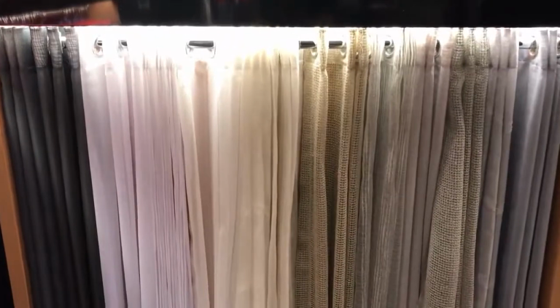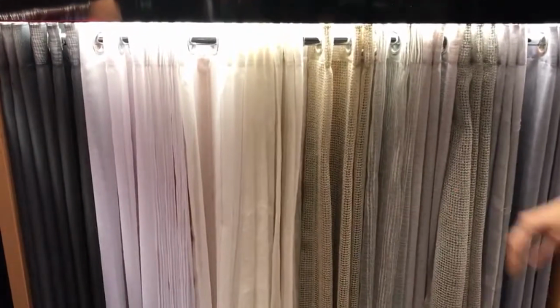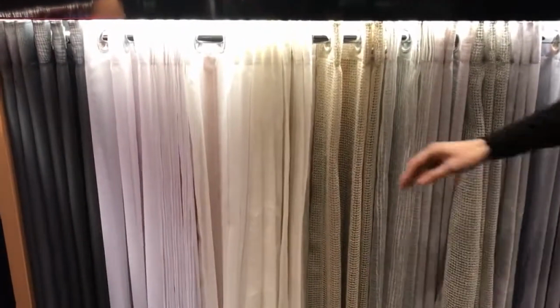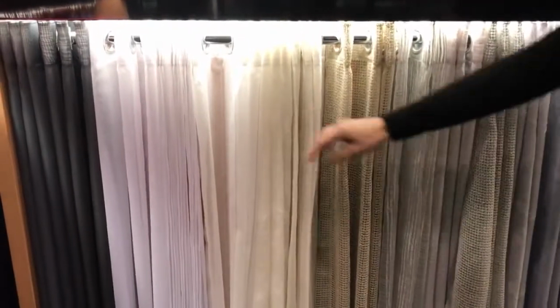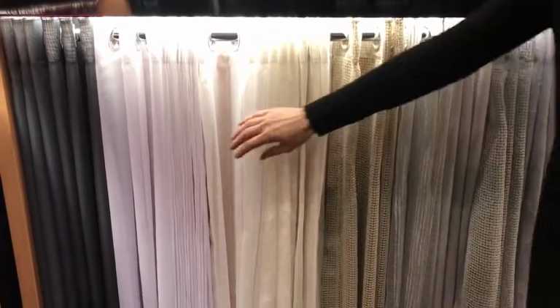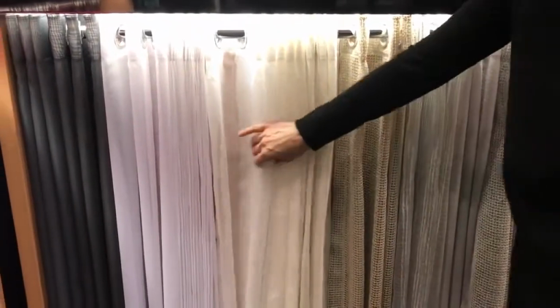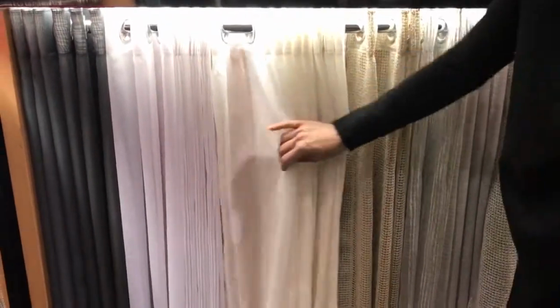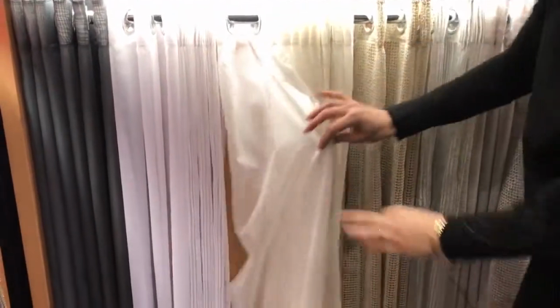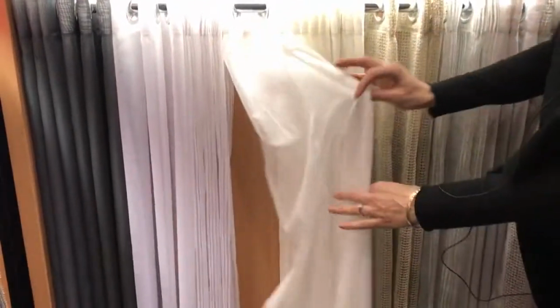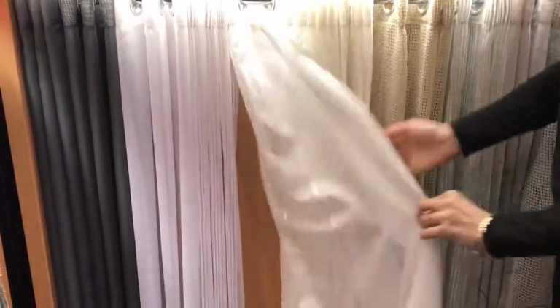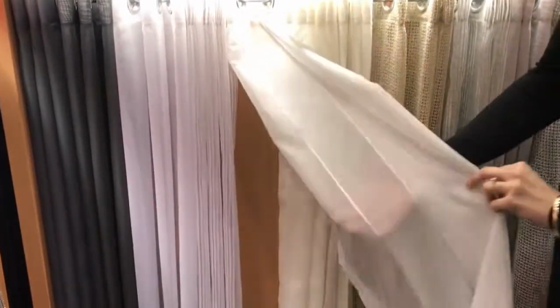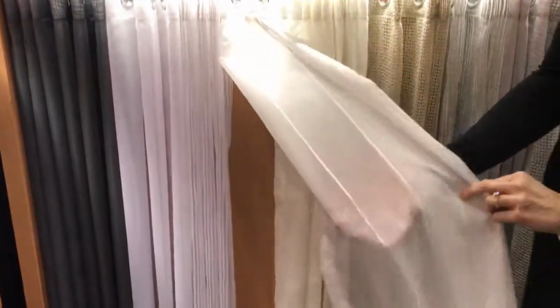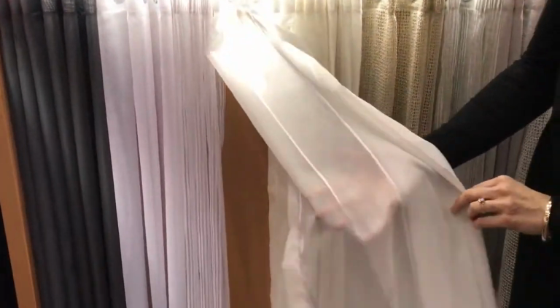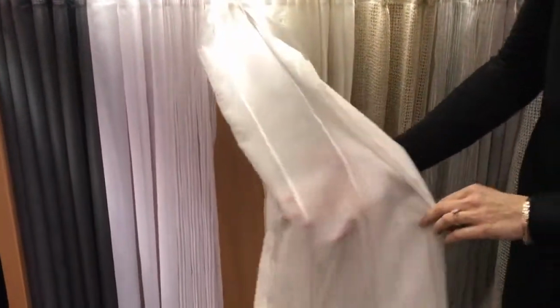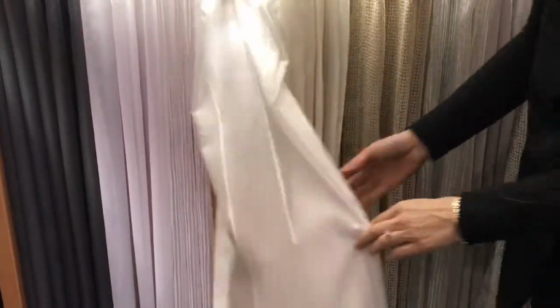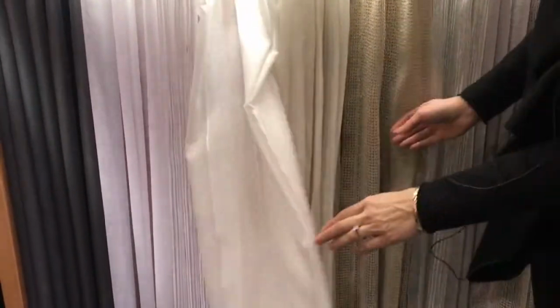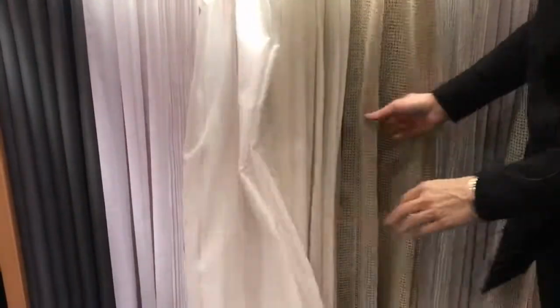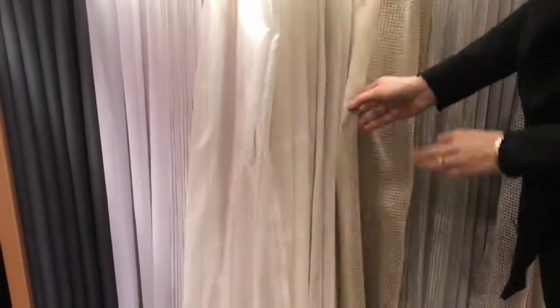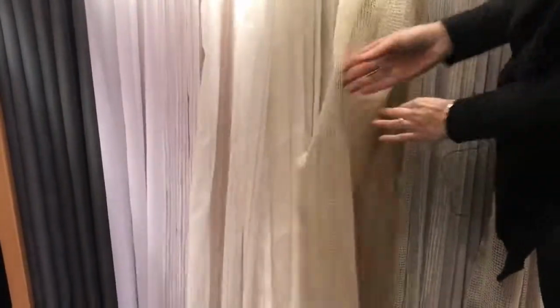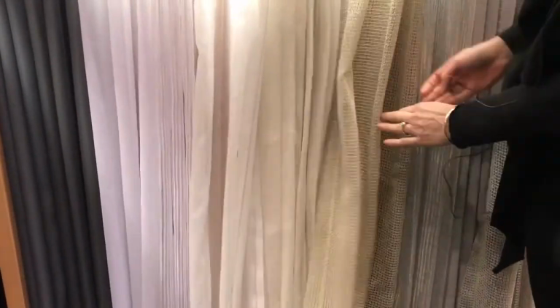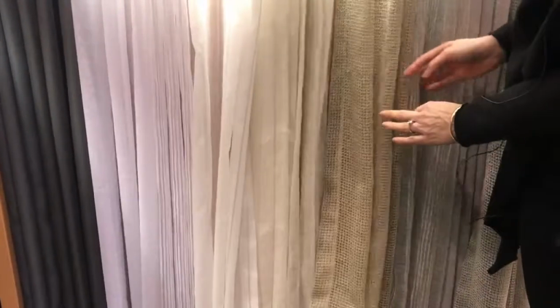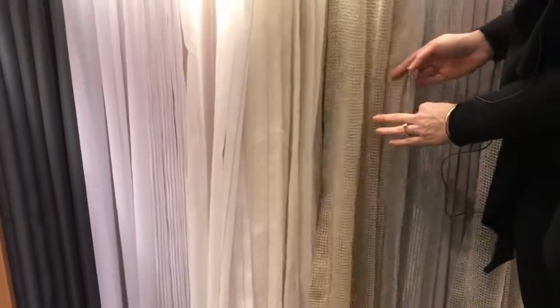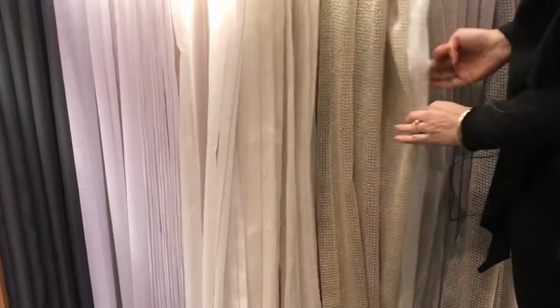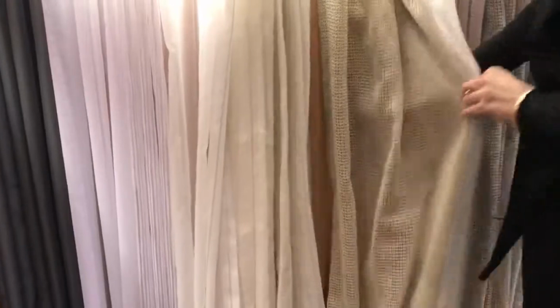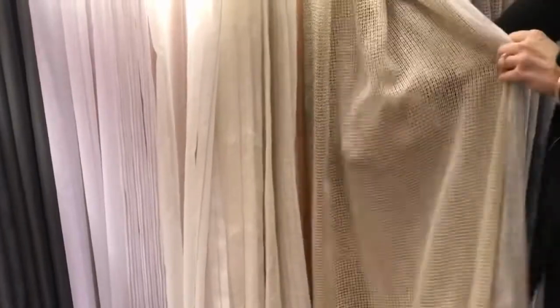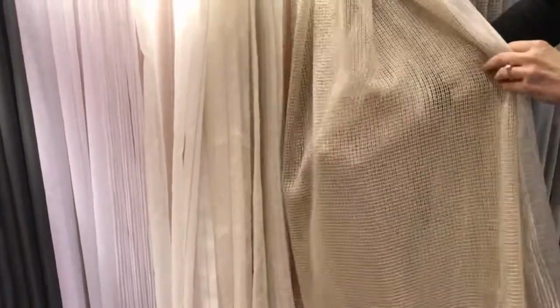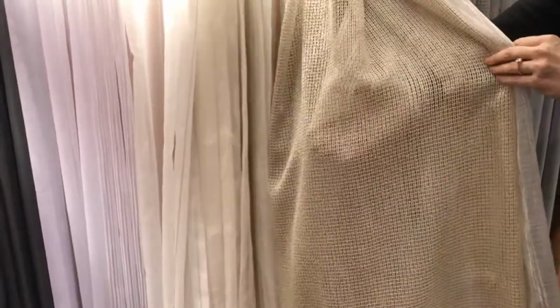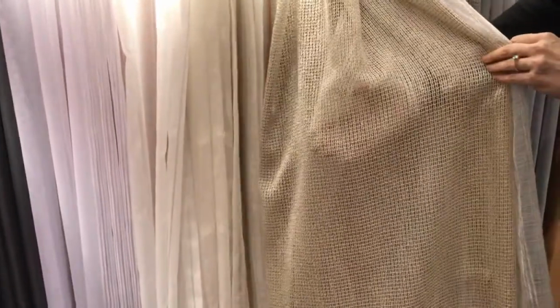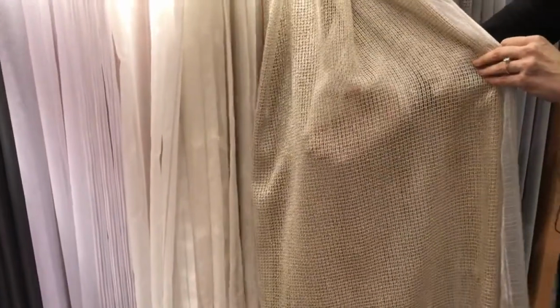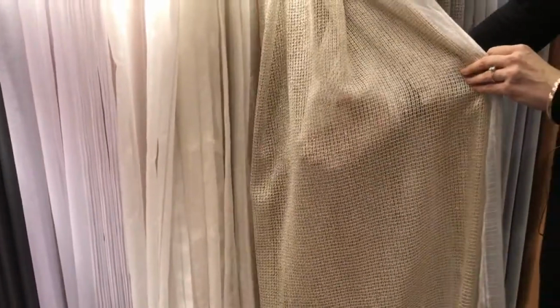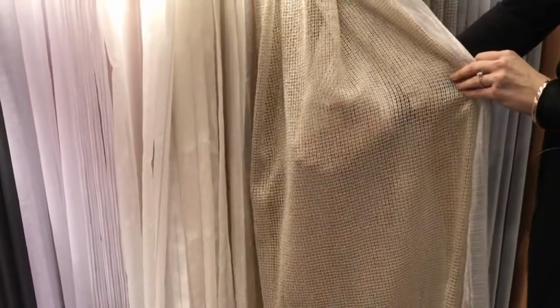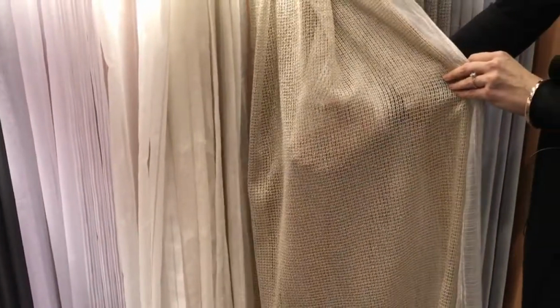We have a fantastic range of sheer curtains — beautiful textures, beautiful colours.